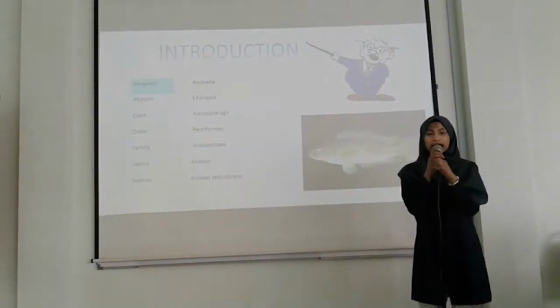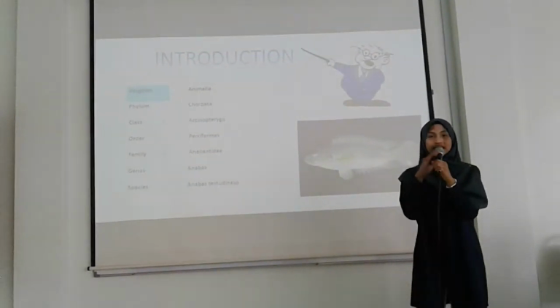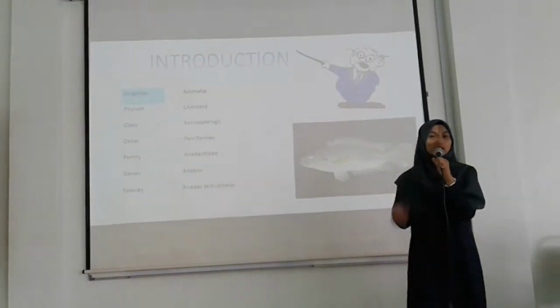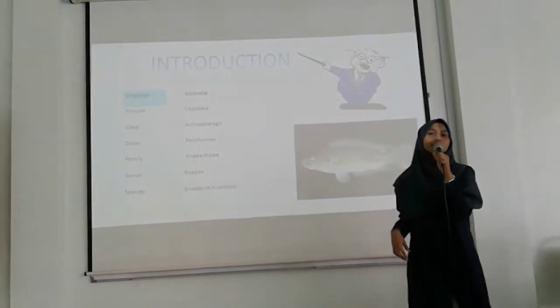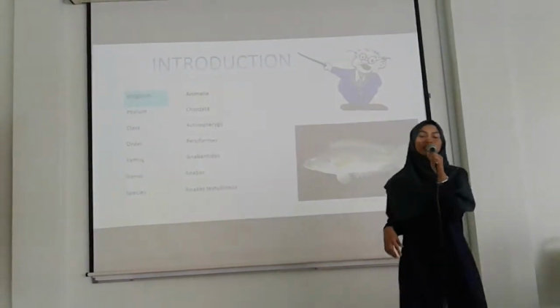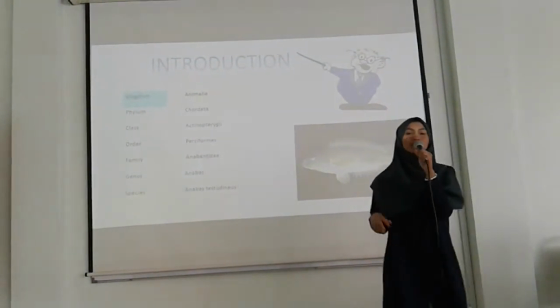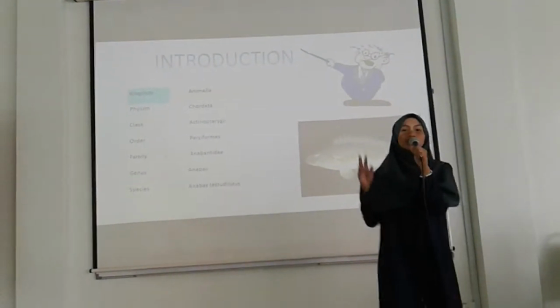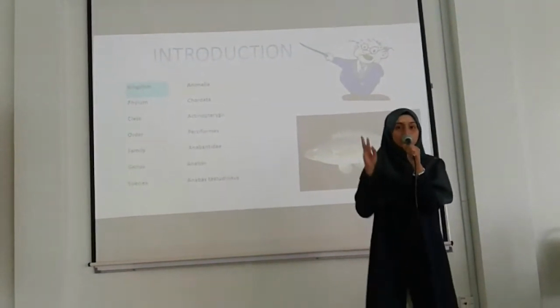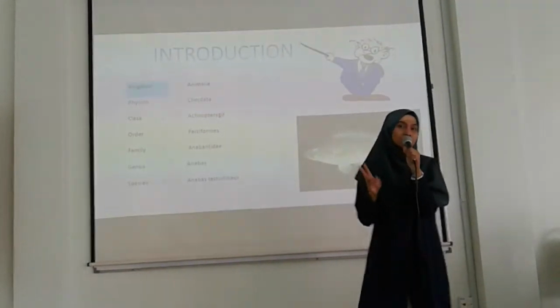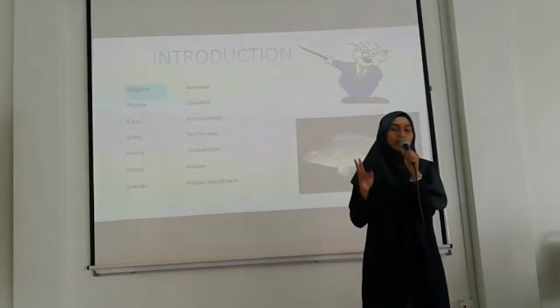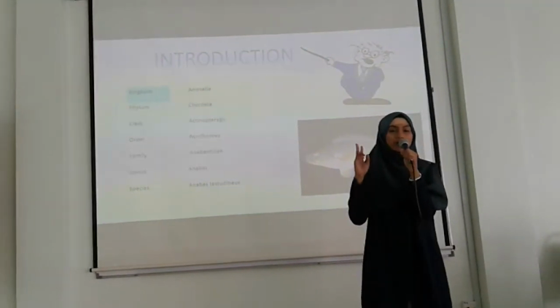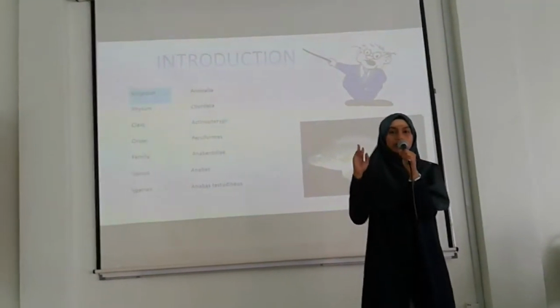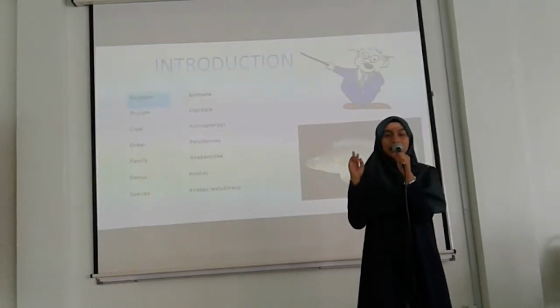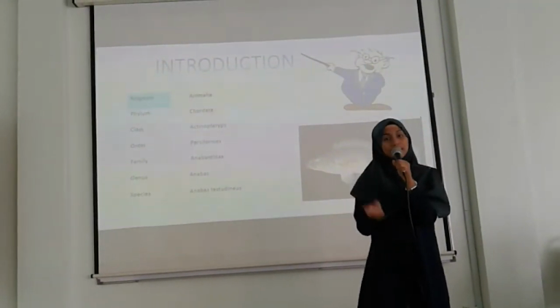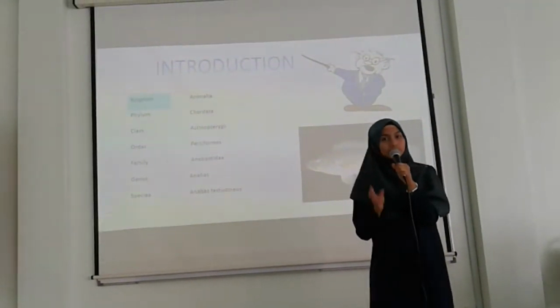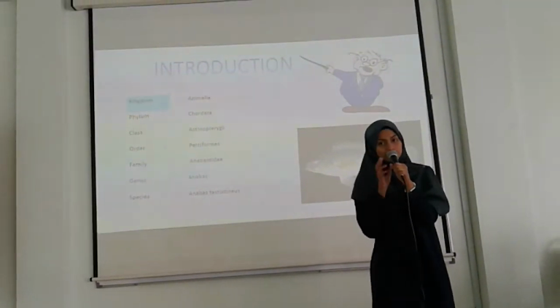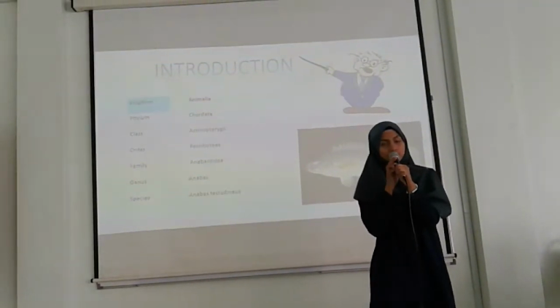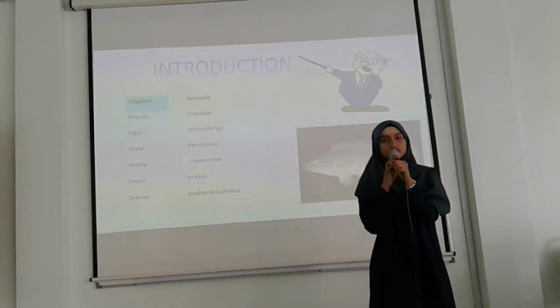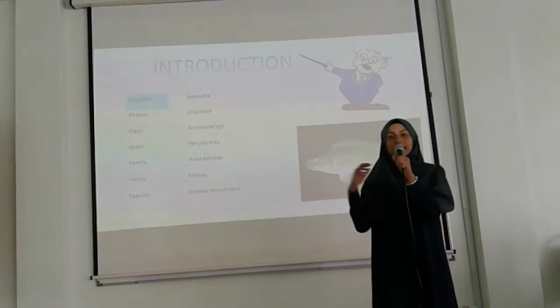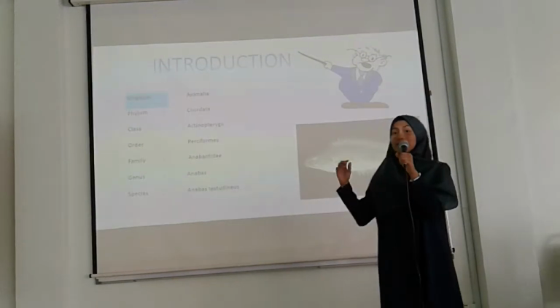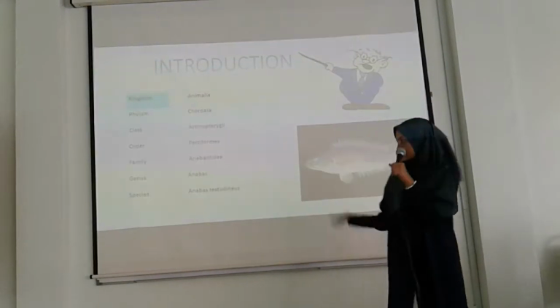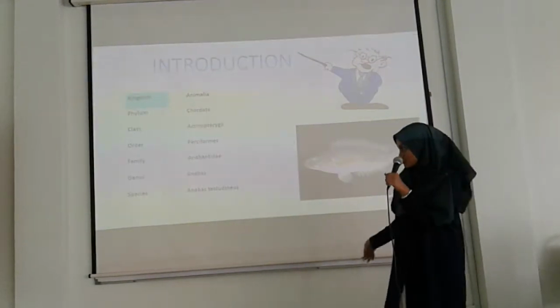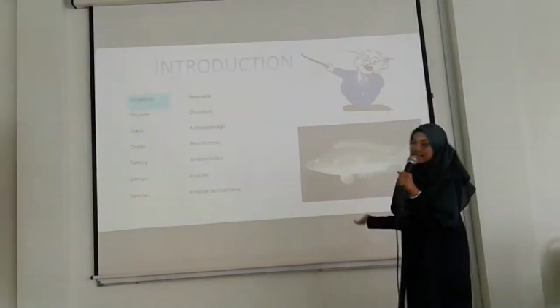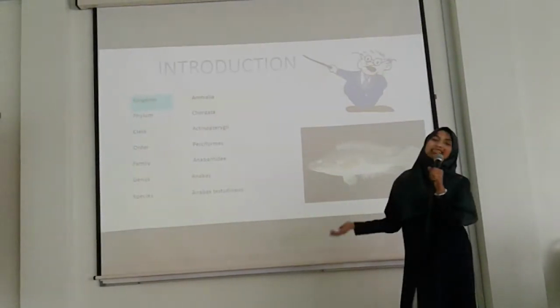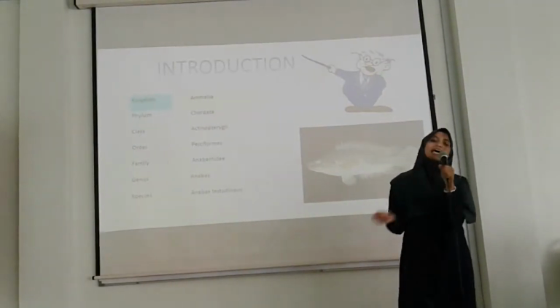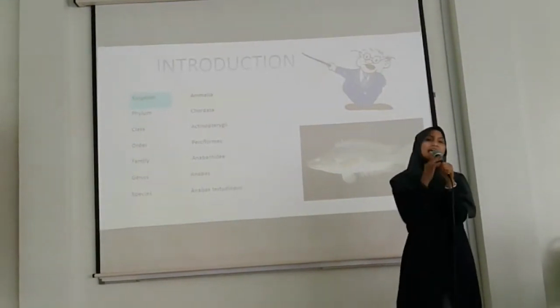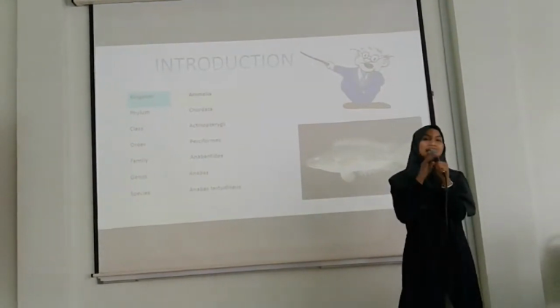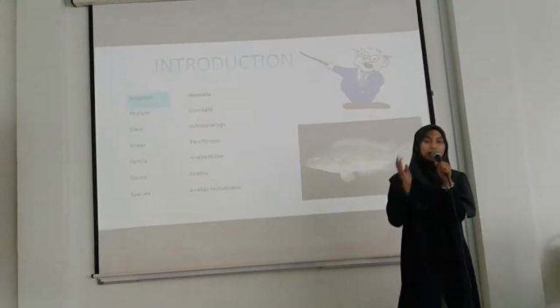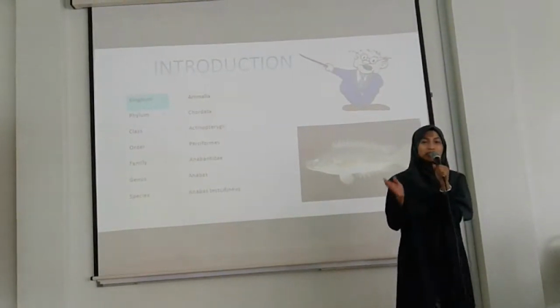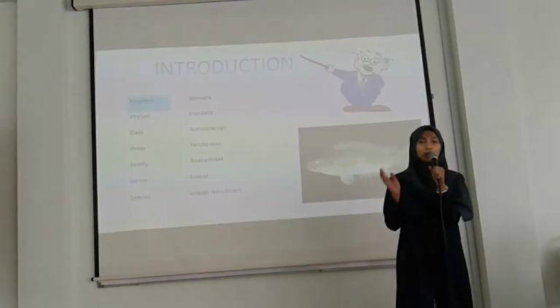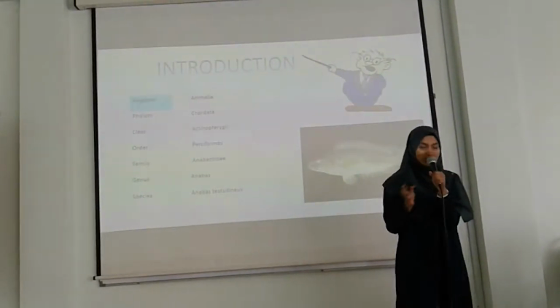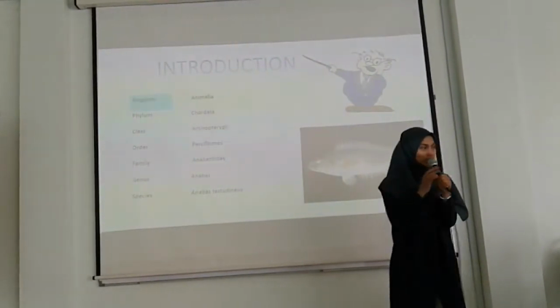In this world, there are only two types of Anabas species, which are Anabas testudineus and Anabas cobojius.